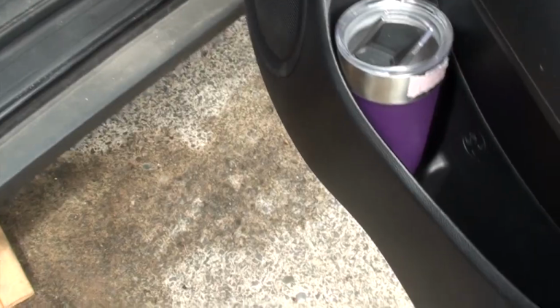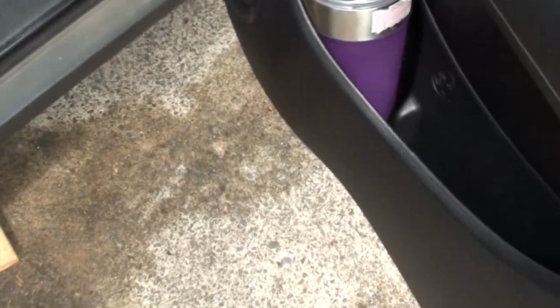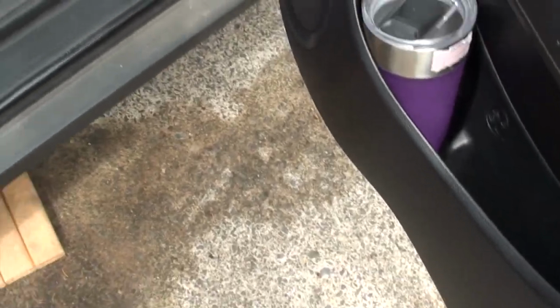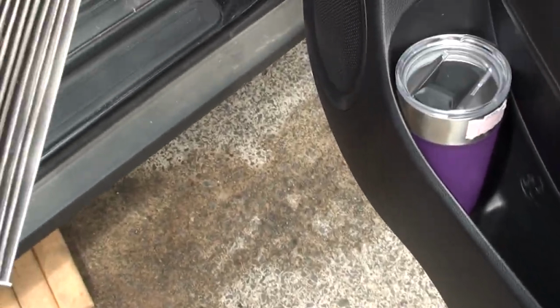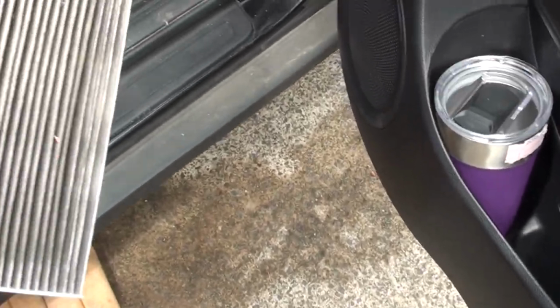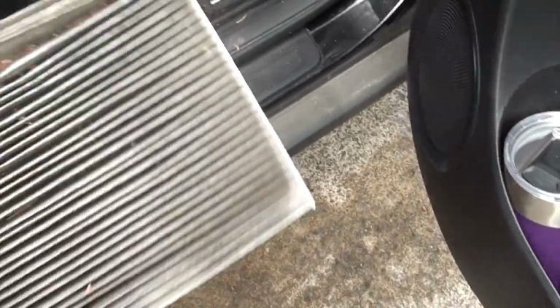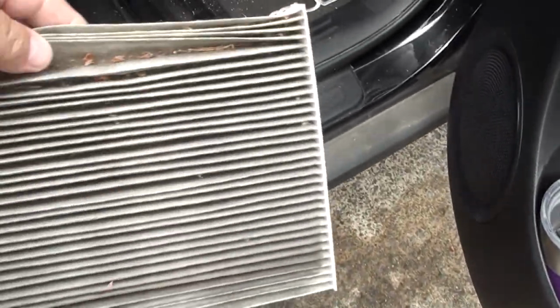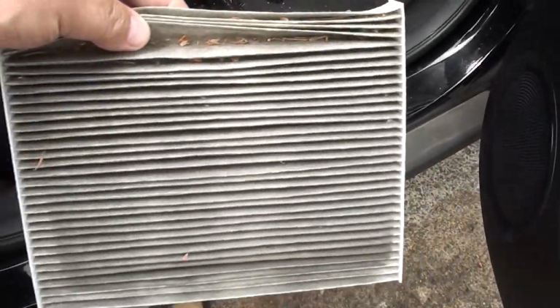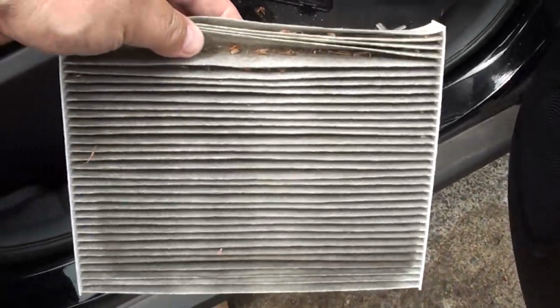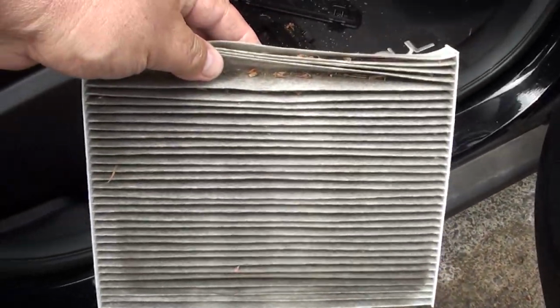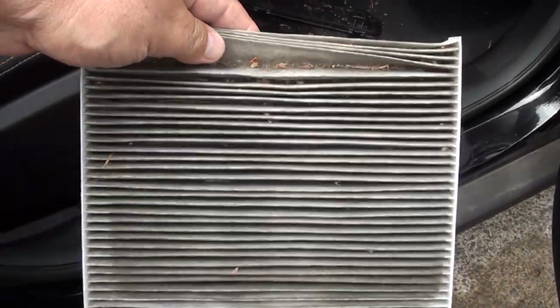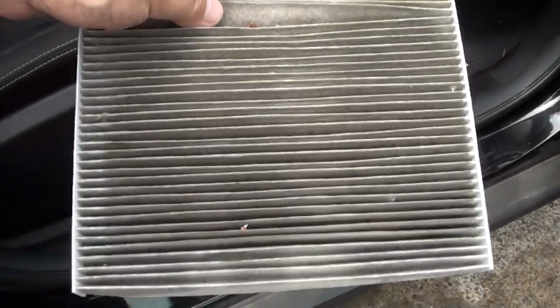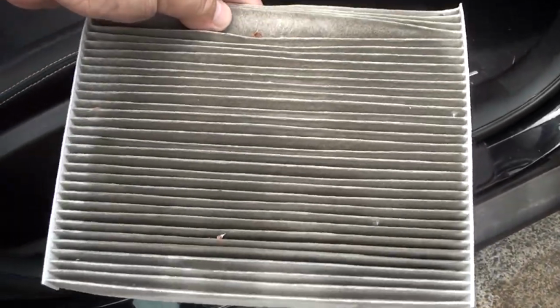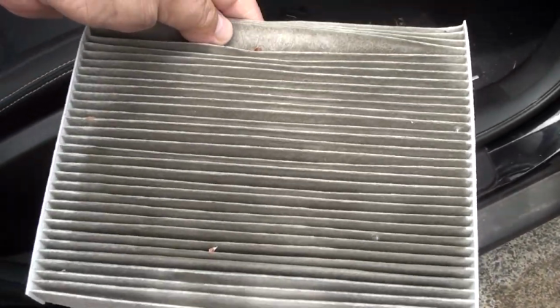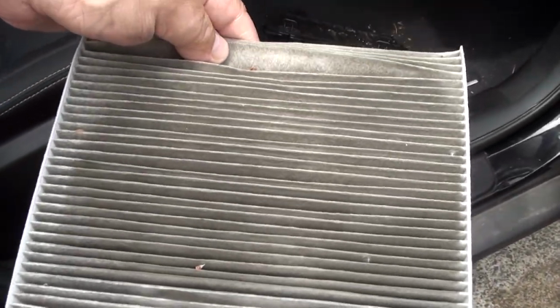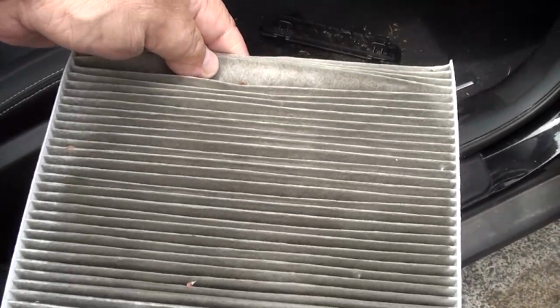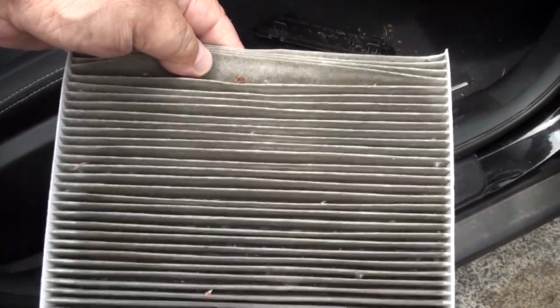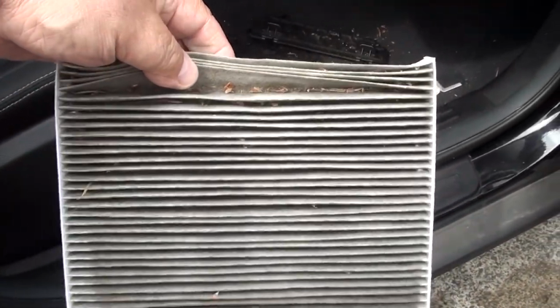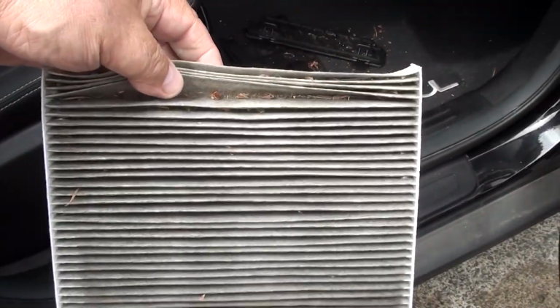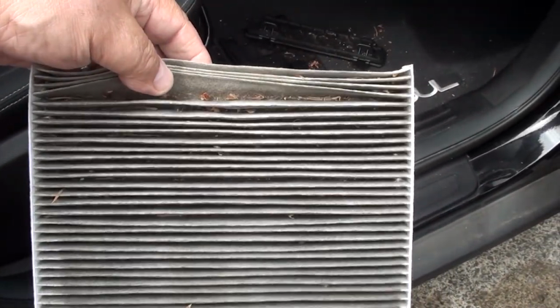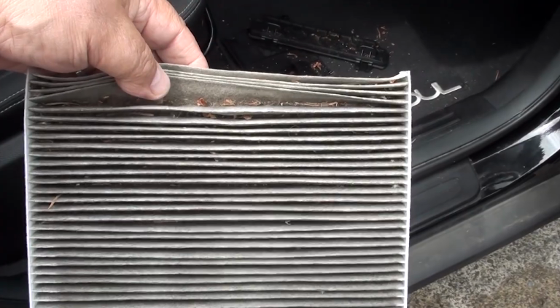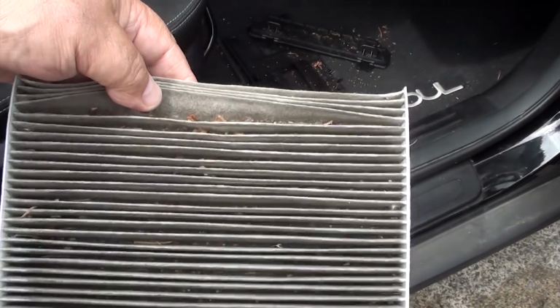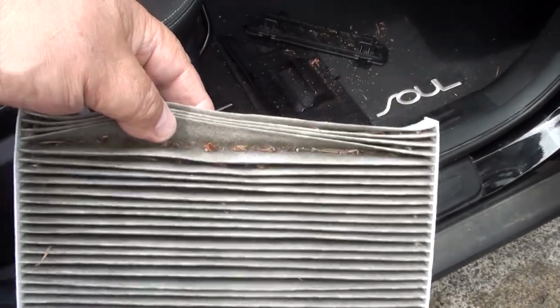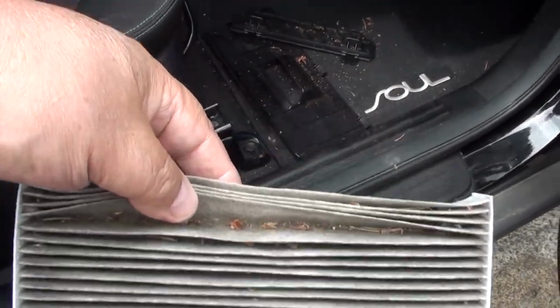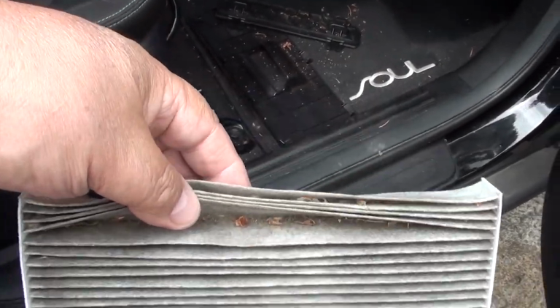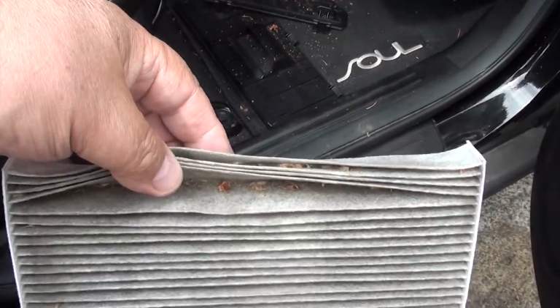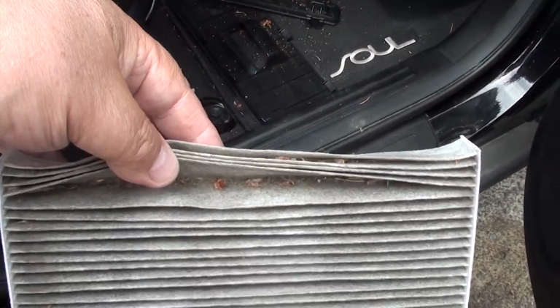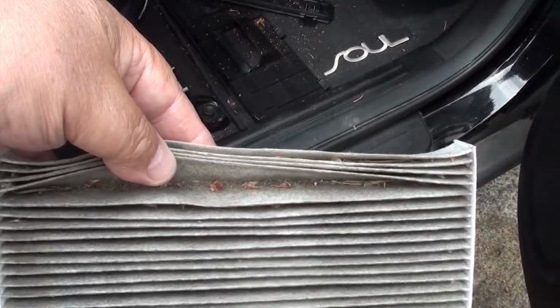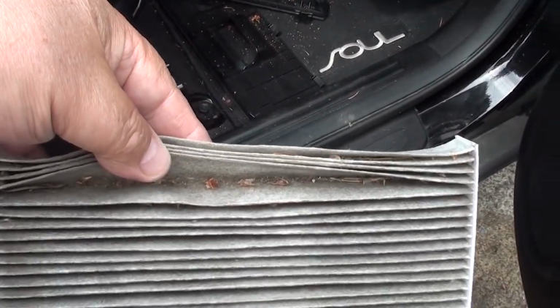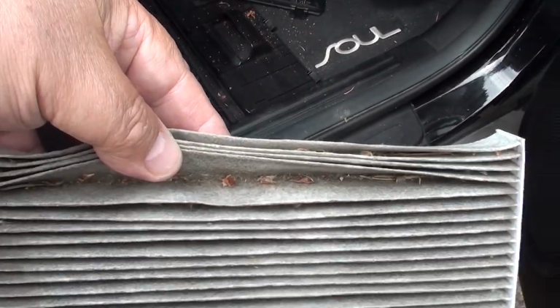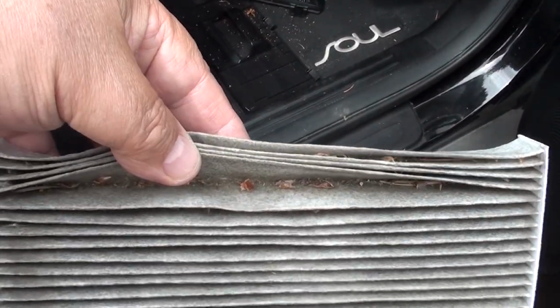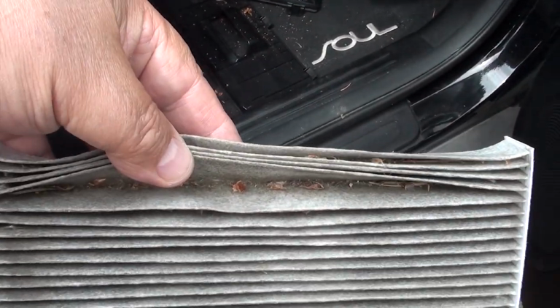Wow — I just got this car a month ago and it looks like the previous owner never changed this filter. No wonder the air didn't have any power behind it.